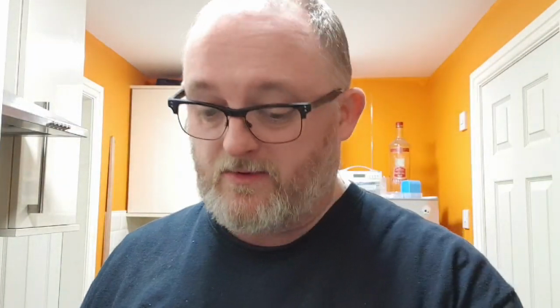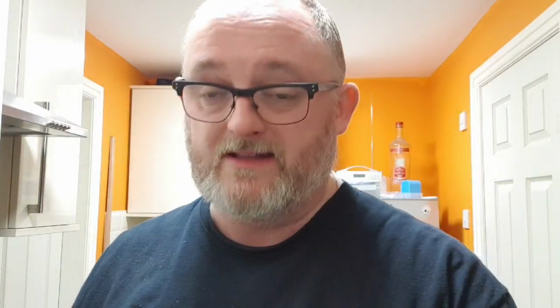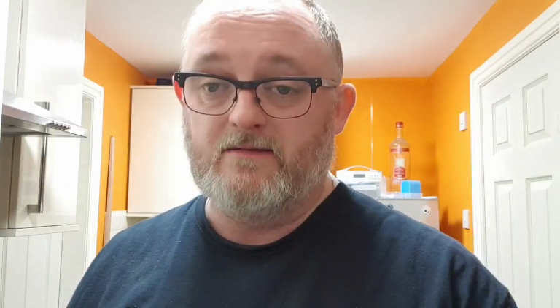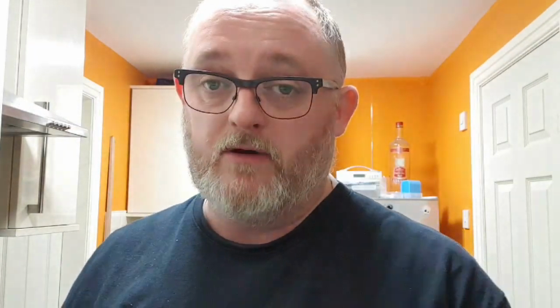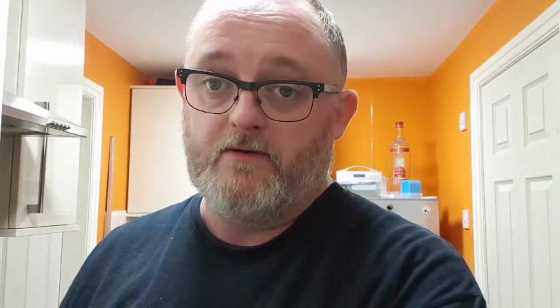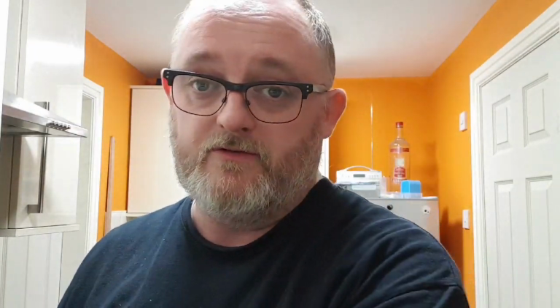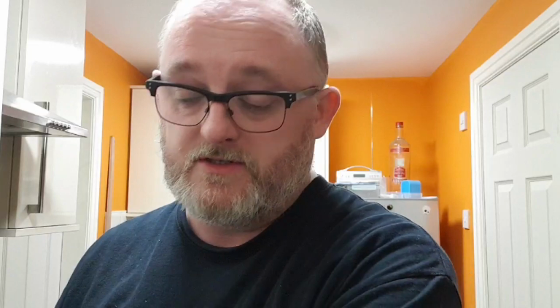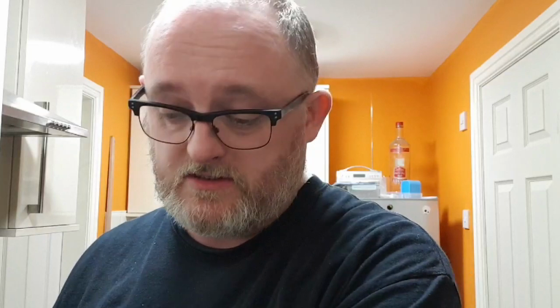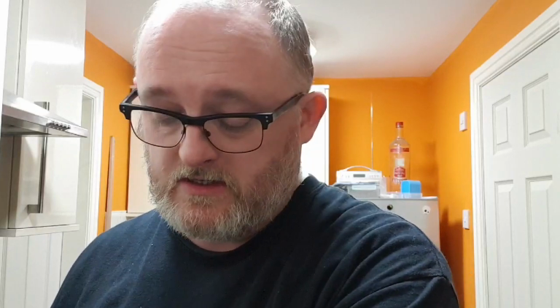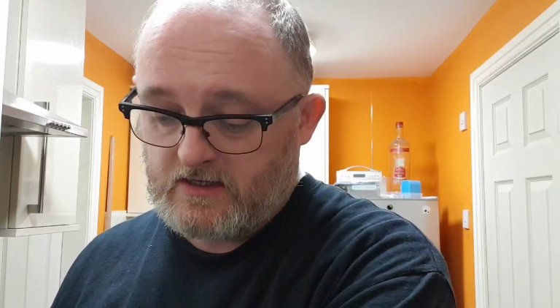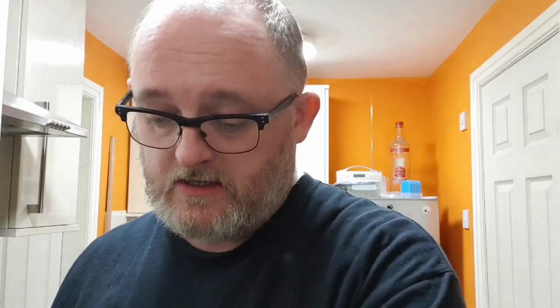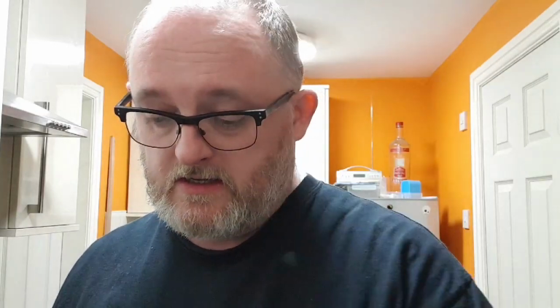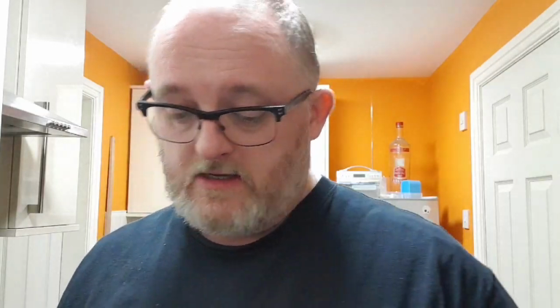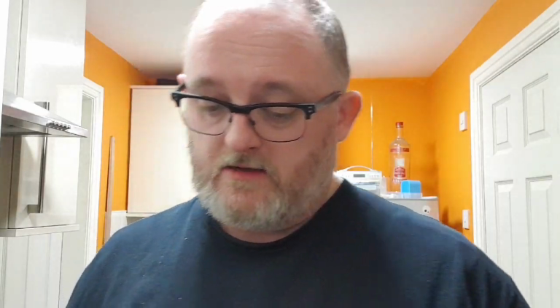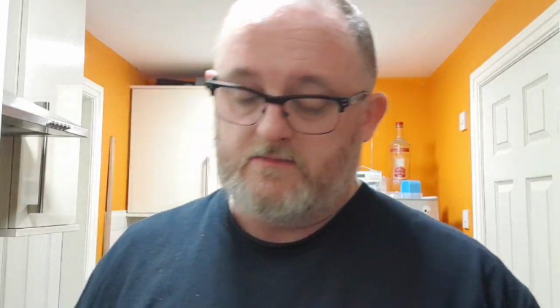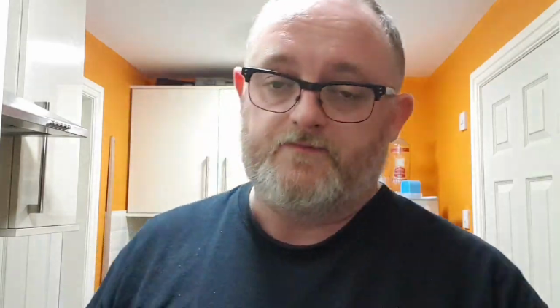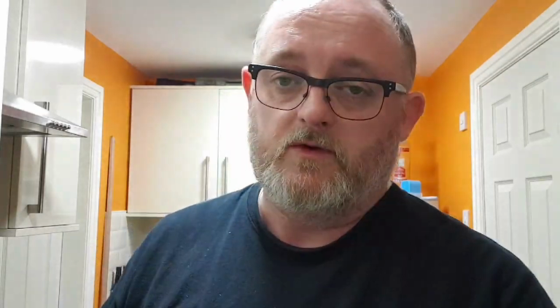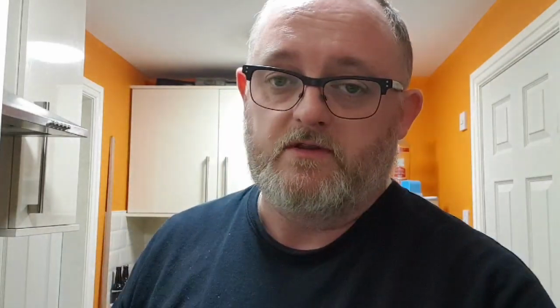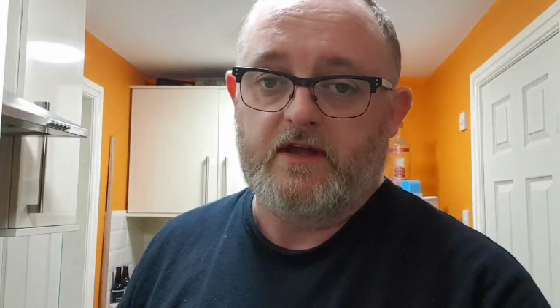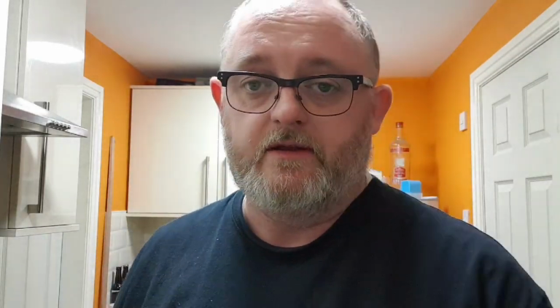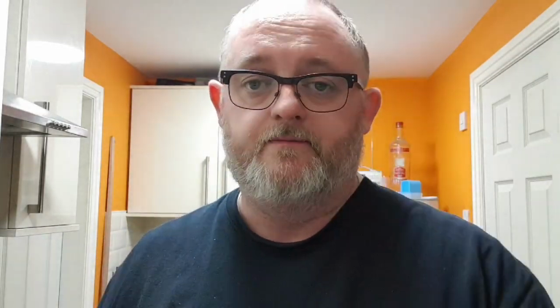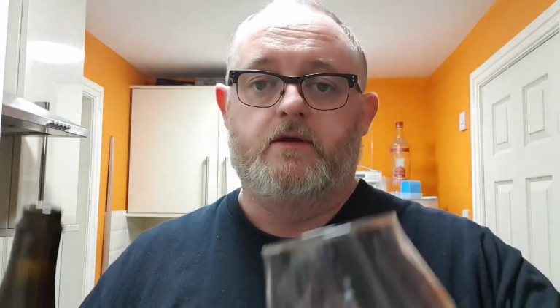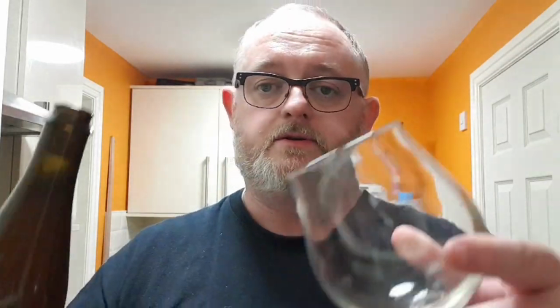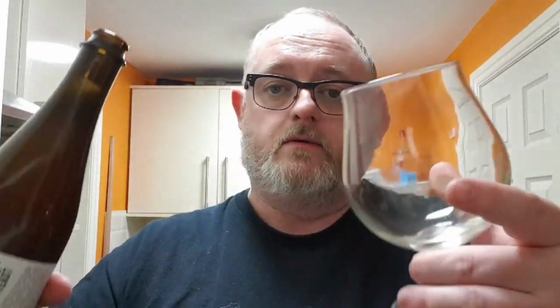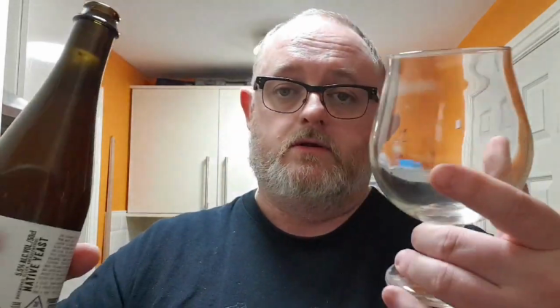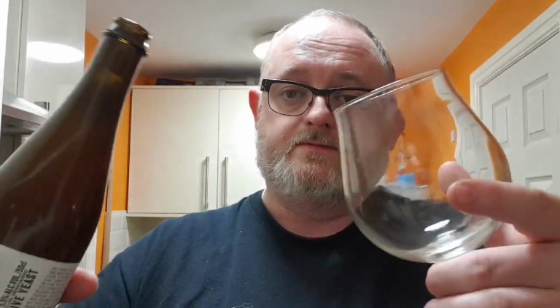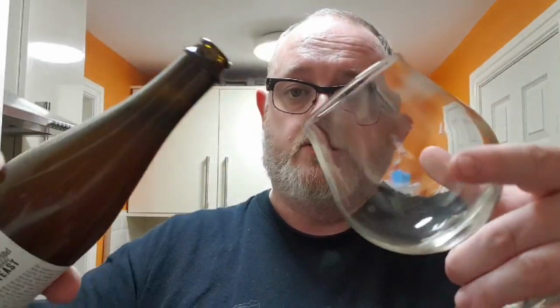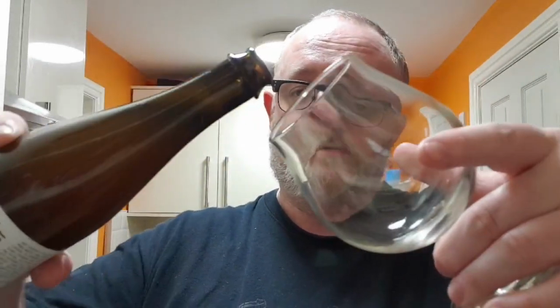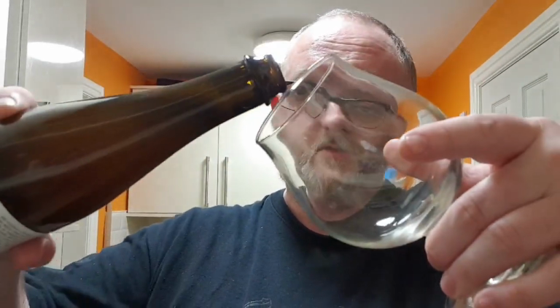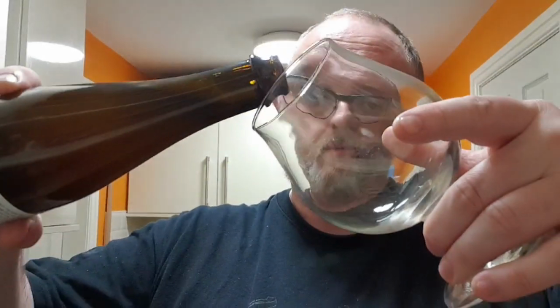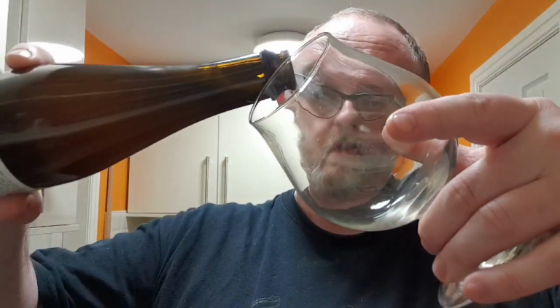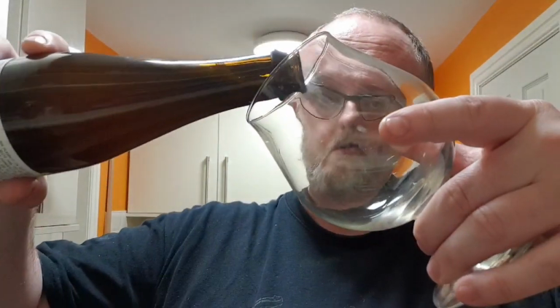I didn't pop it in front of you — wasn't thinking. So let's pour, let's see what we get.